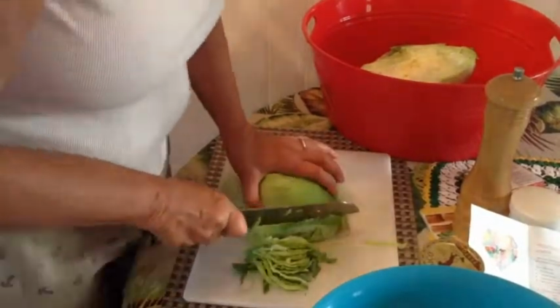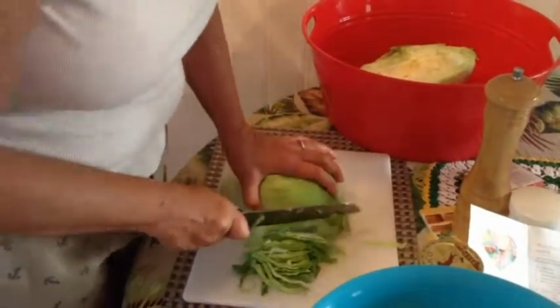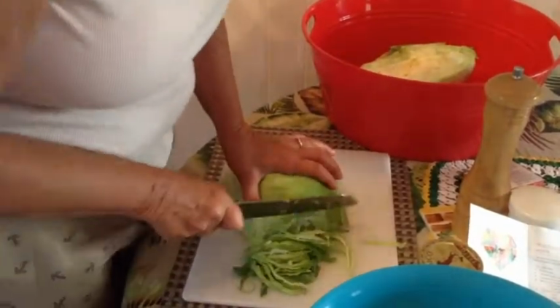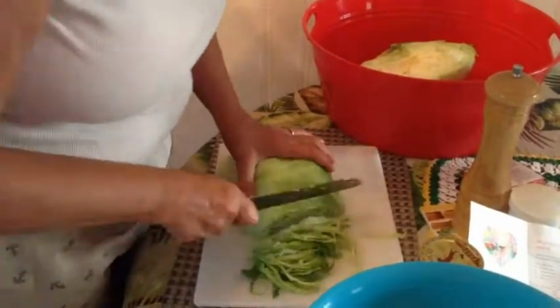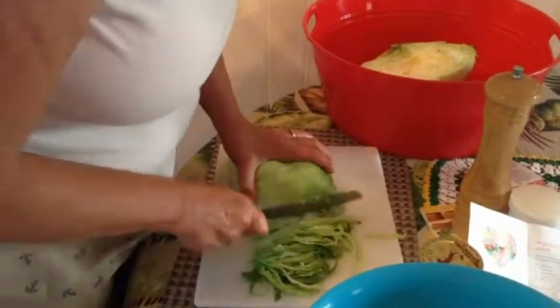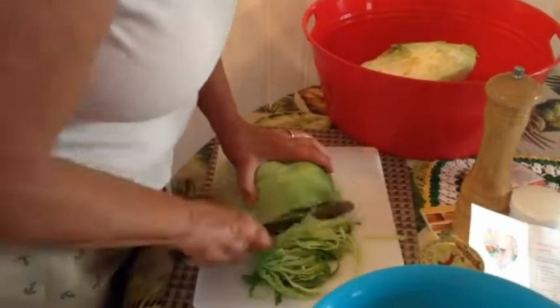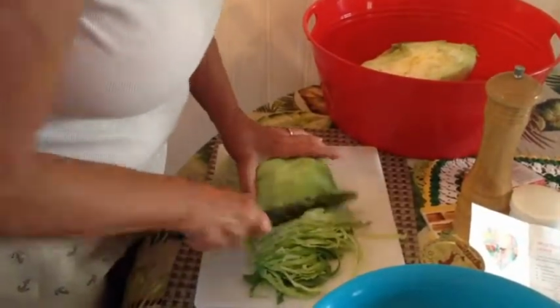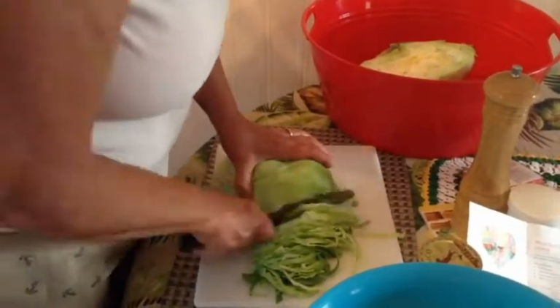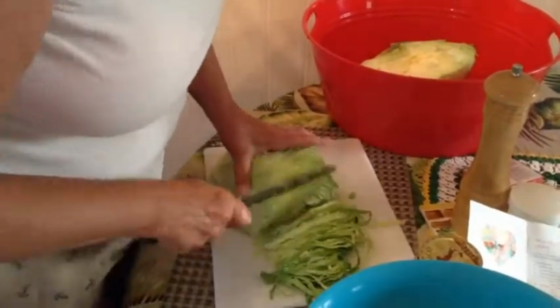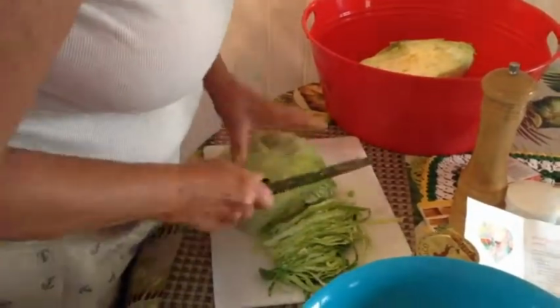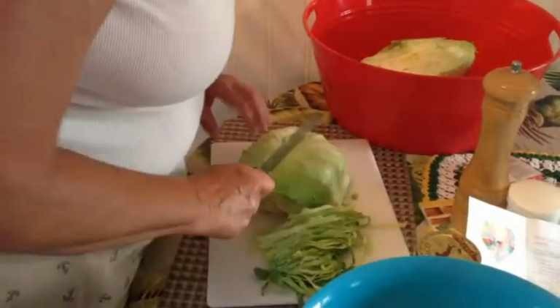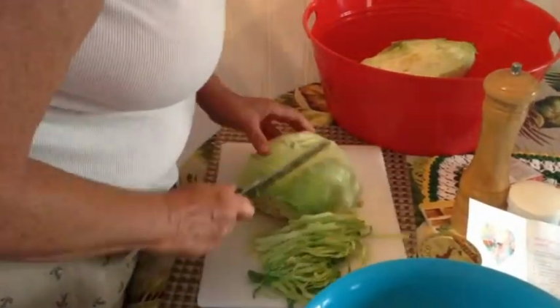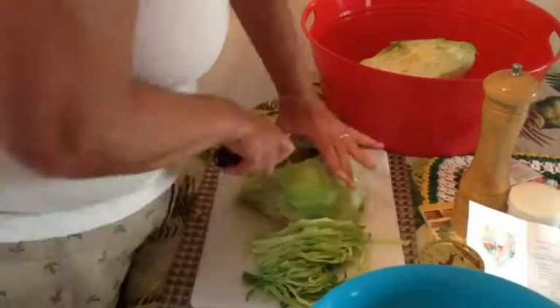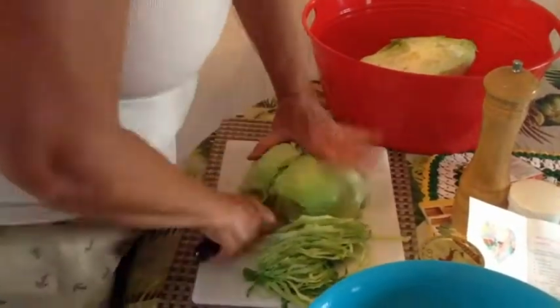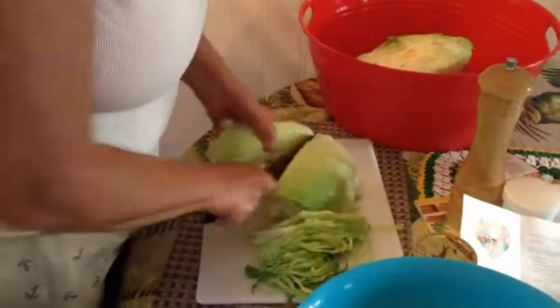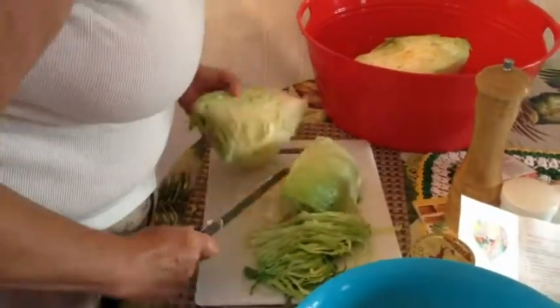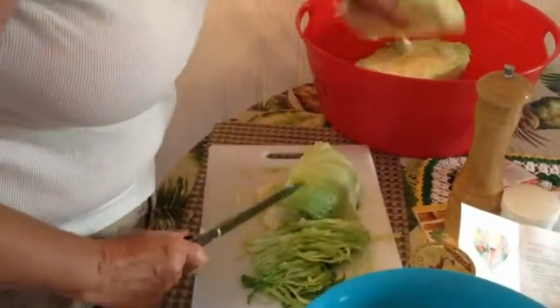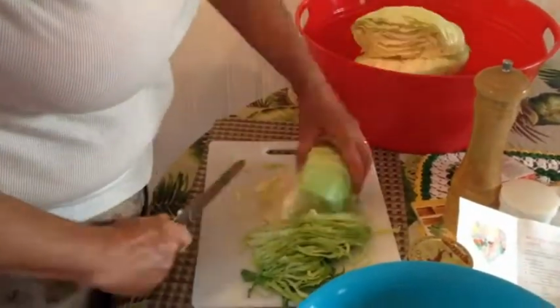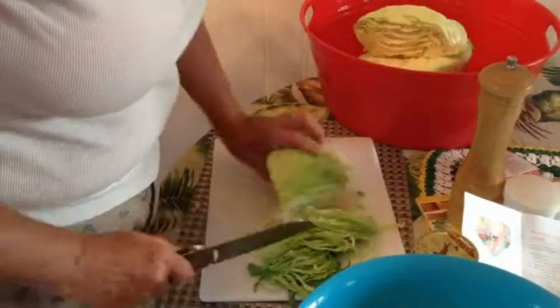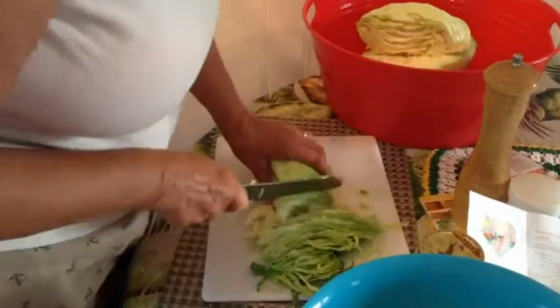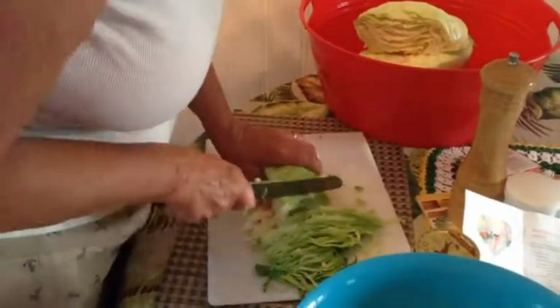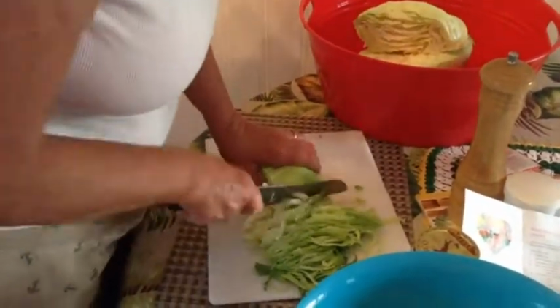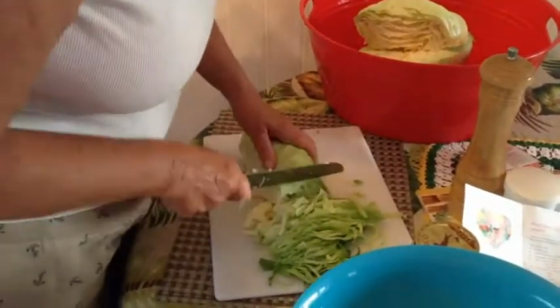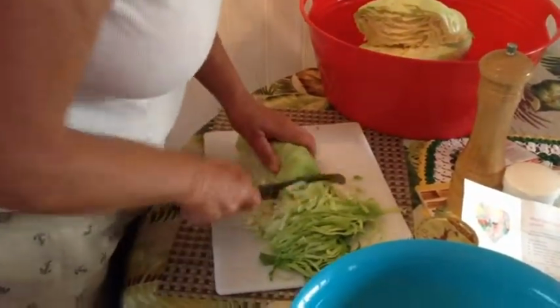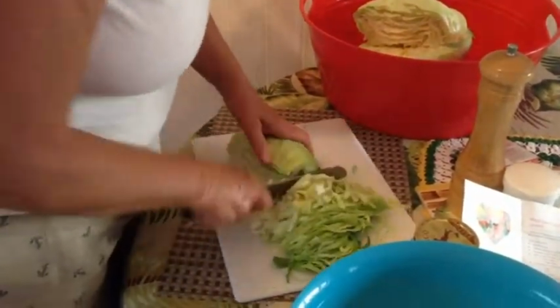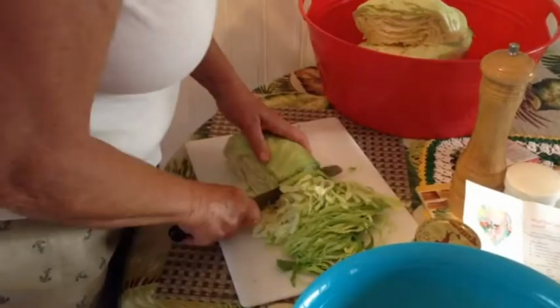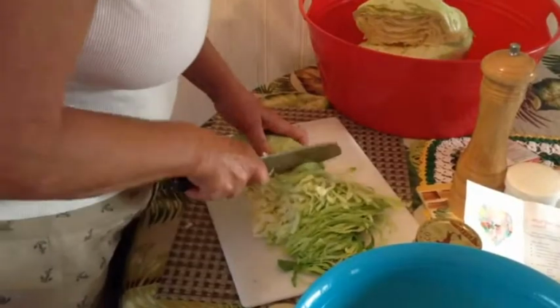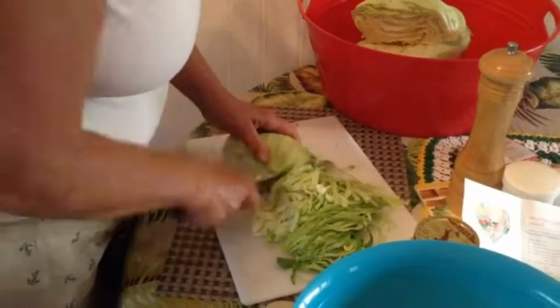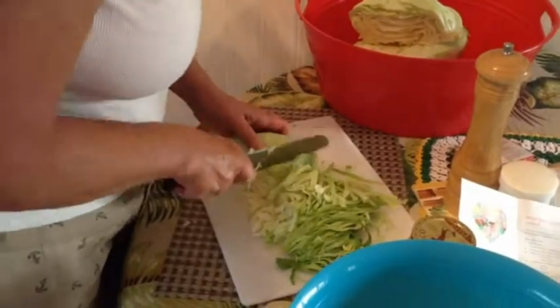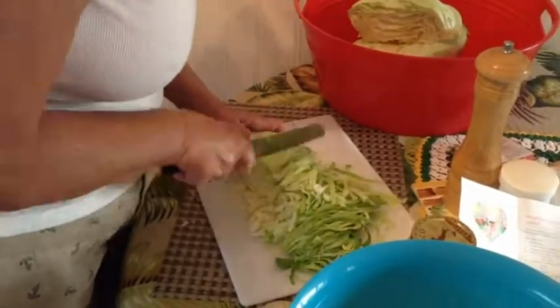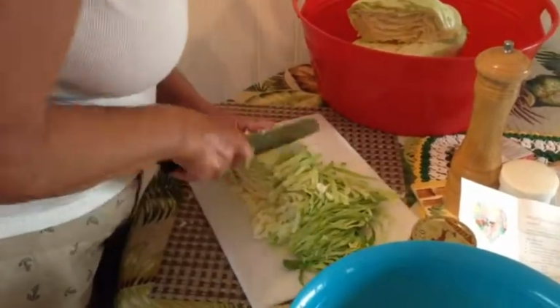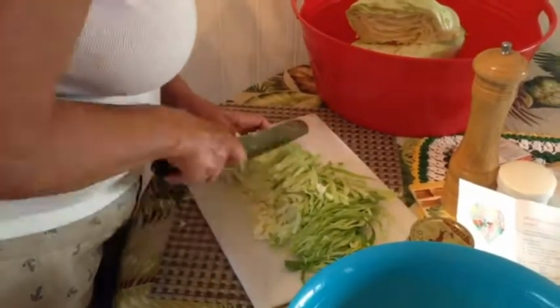First, the cabbage is sliced thinly by hand, or you could use a food processor.